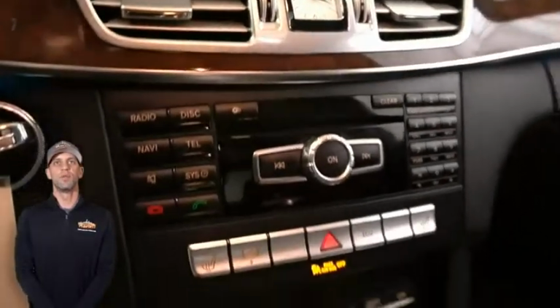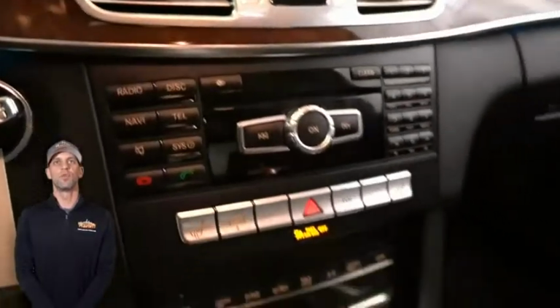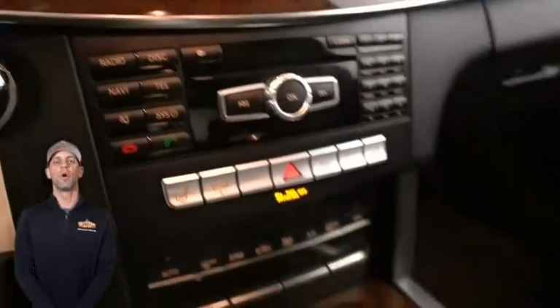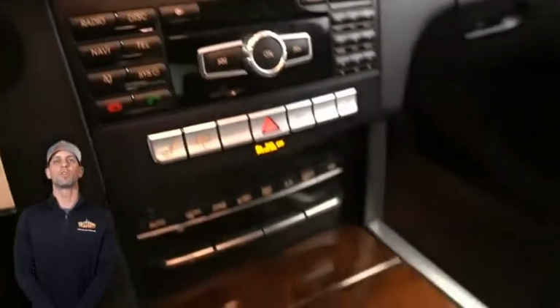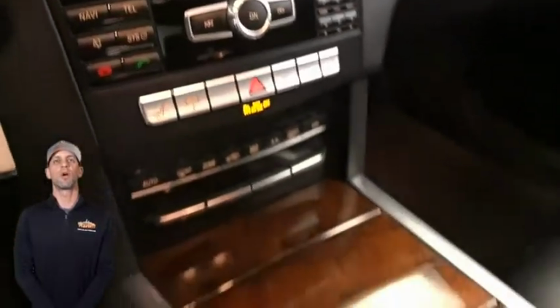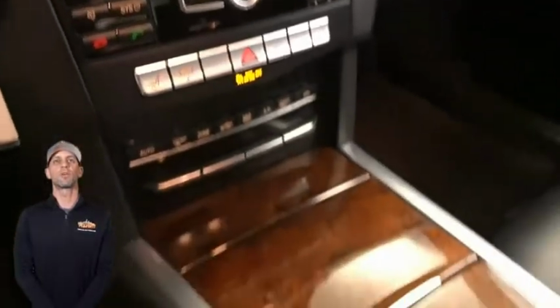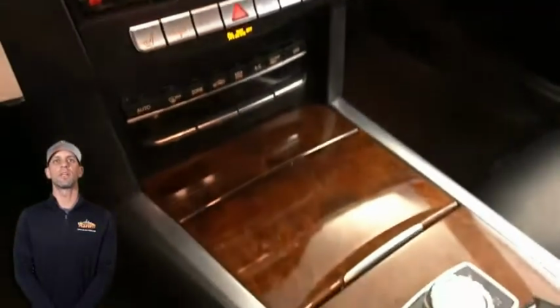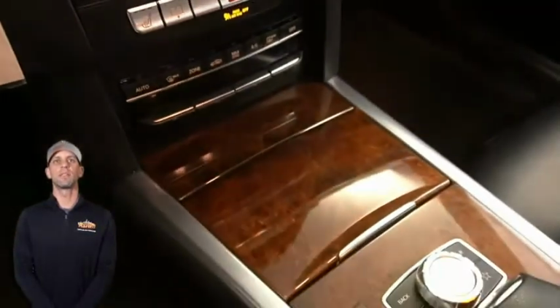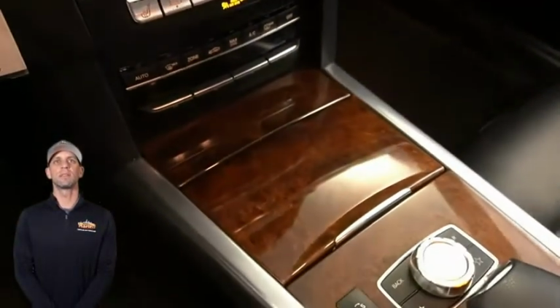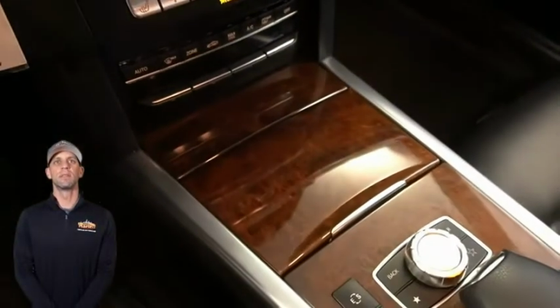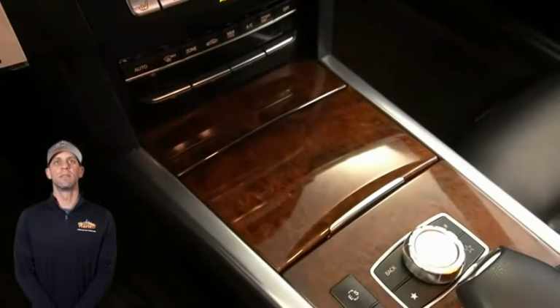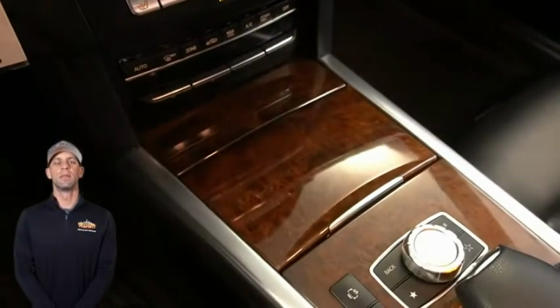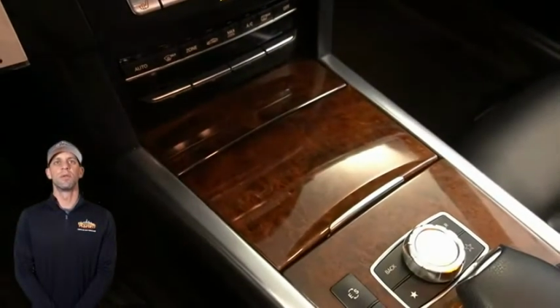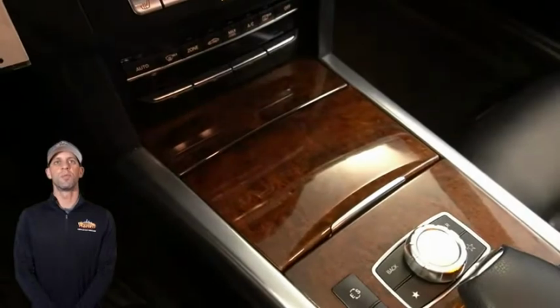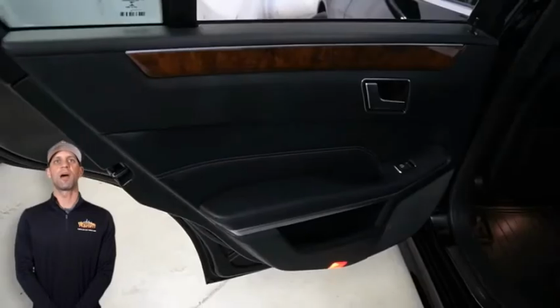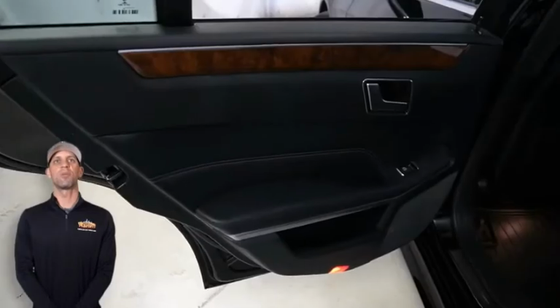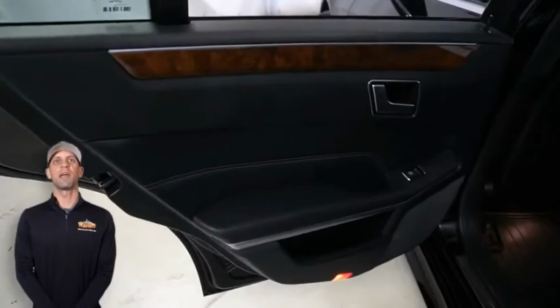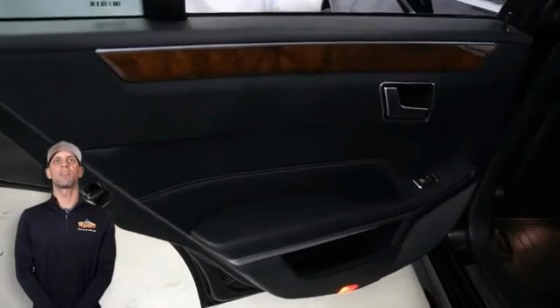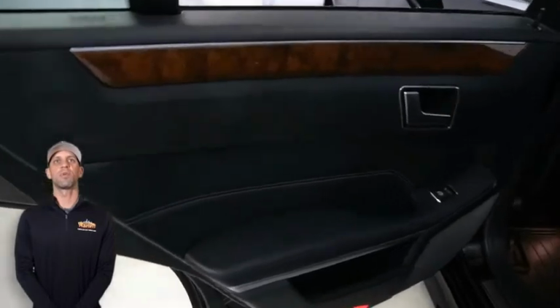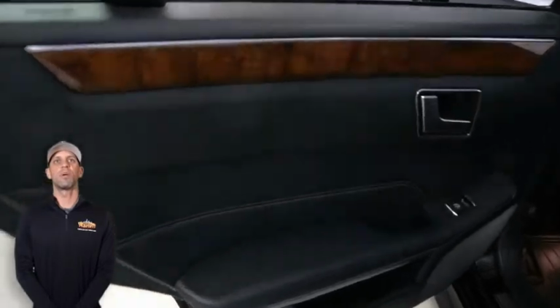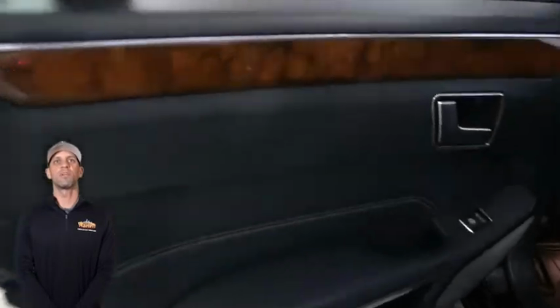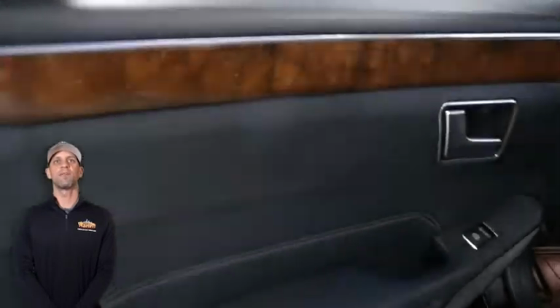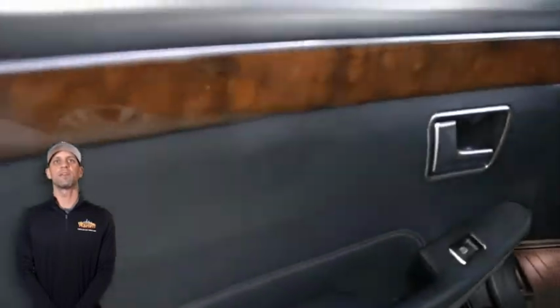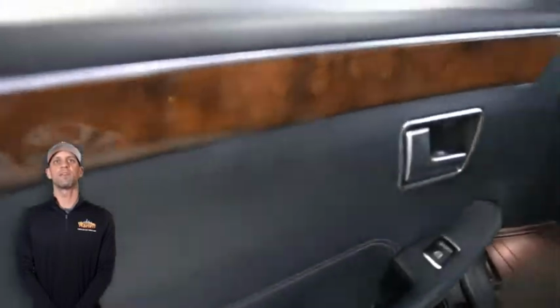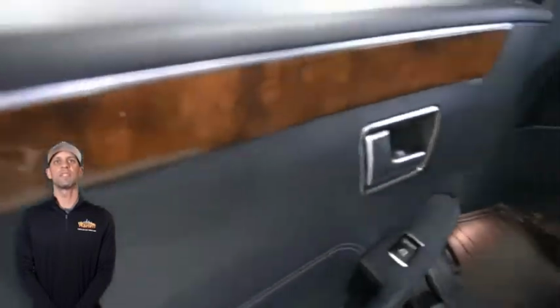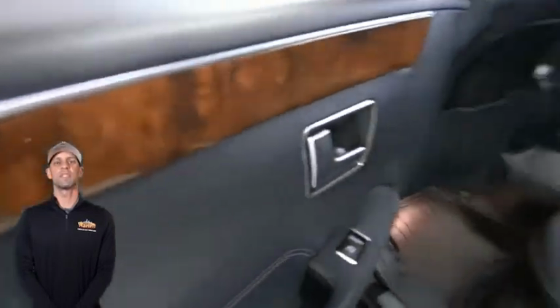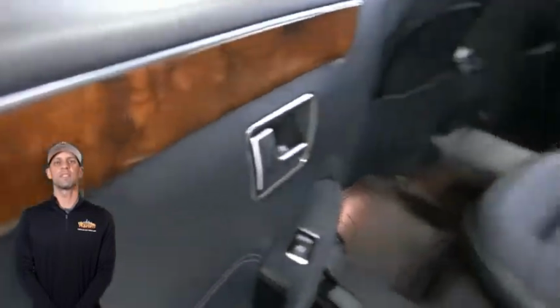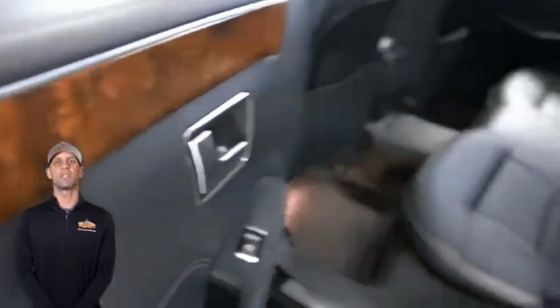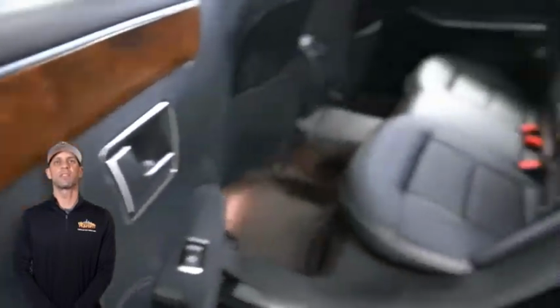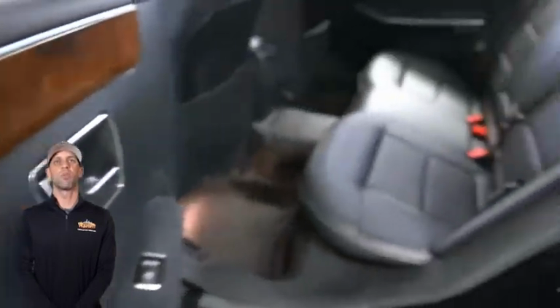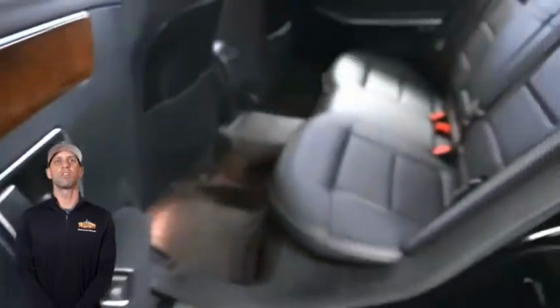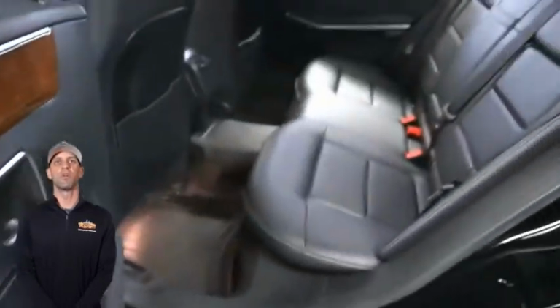A remote trunk release, powered by a 3.5 liter V6 engine, and so much more.